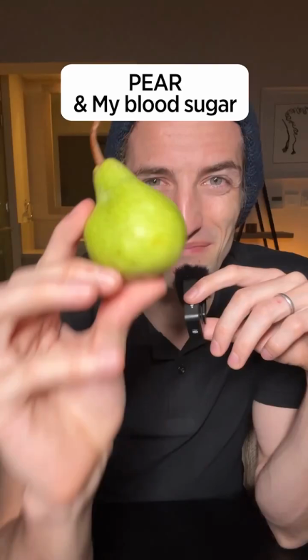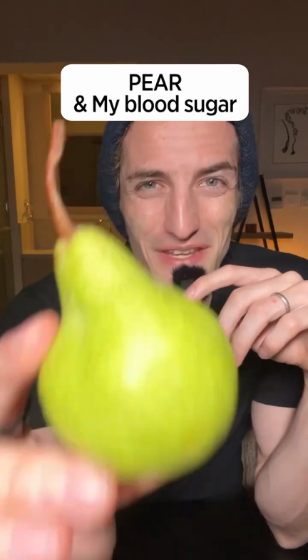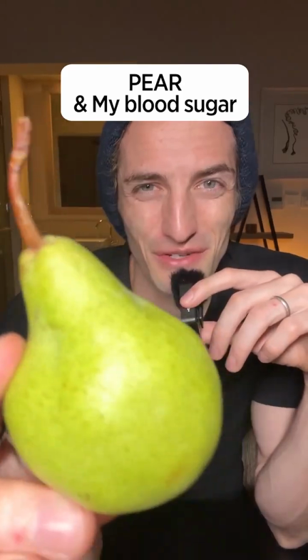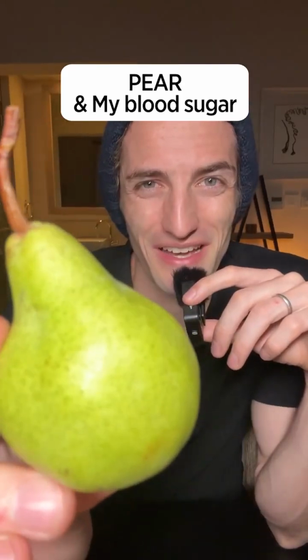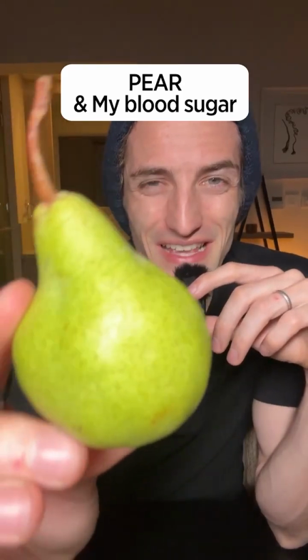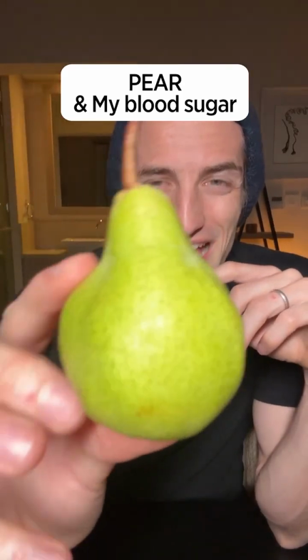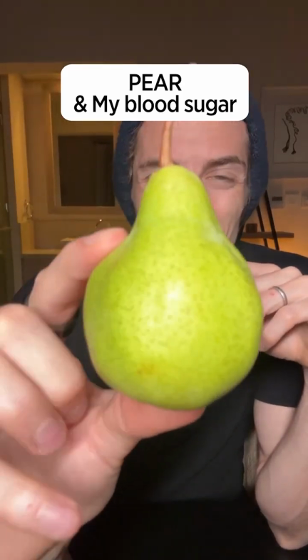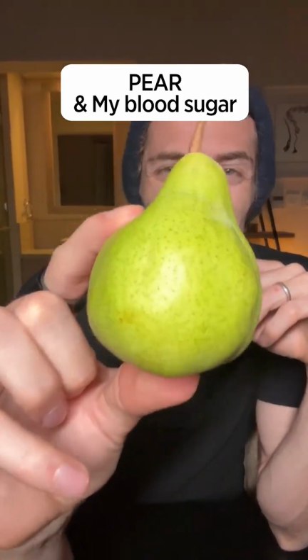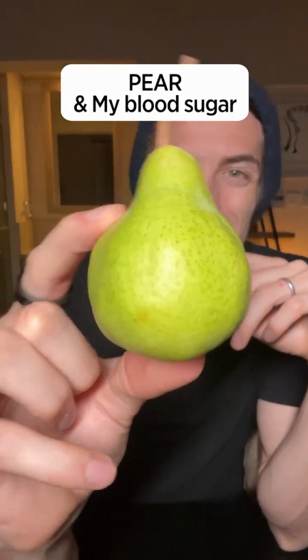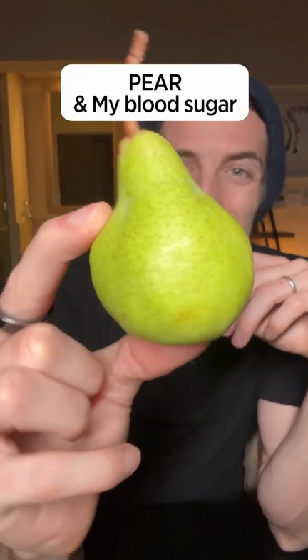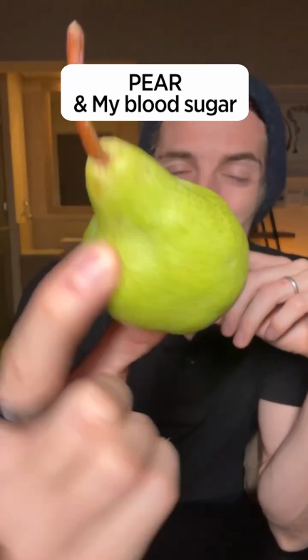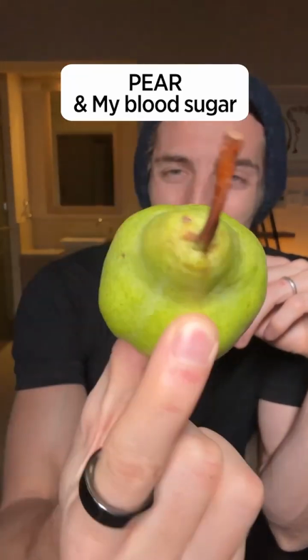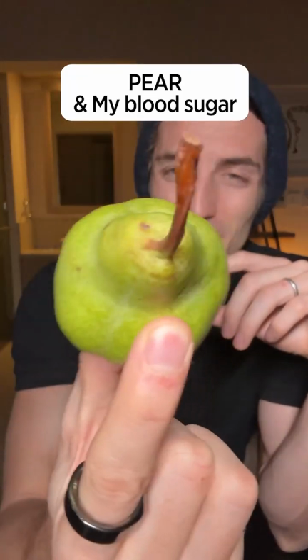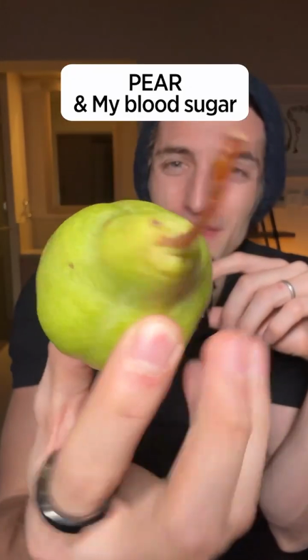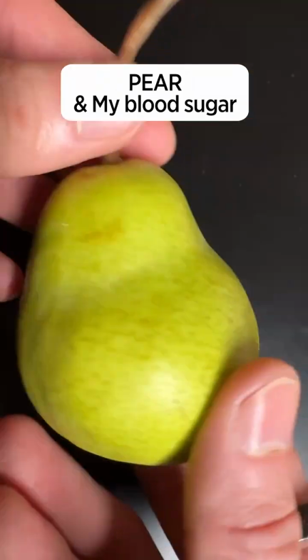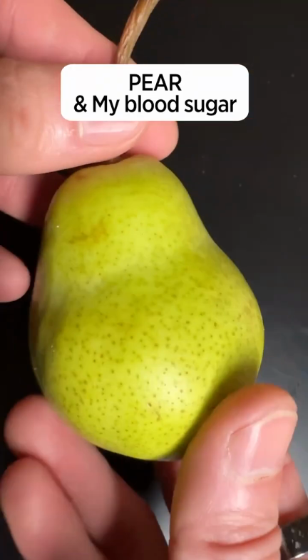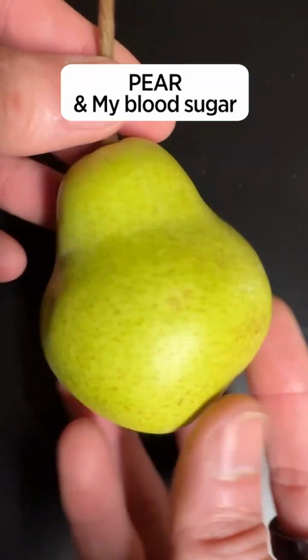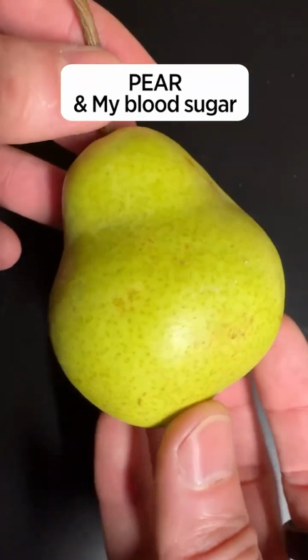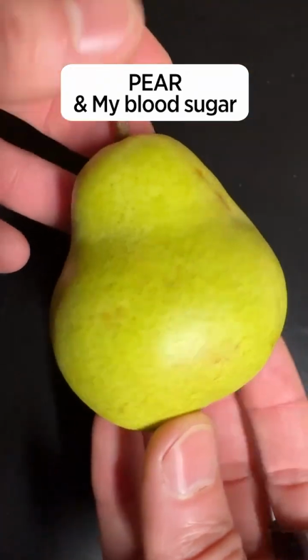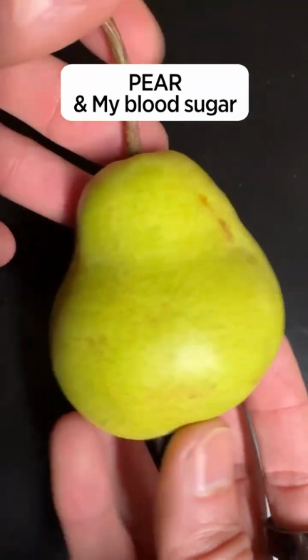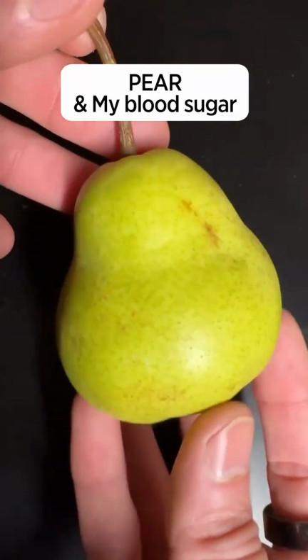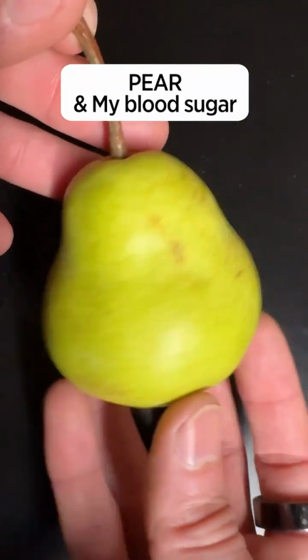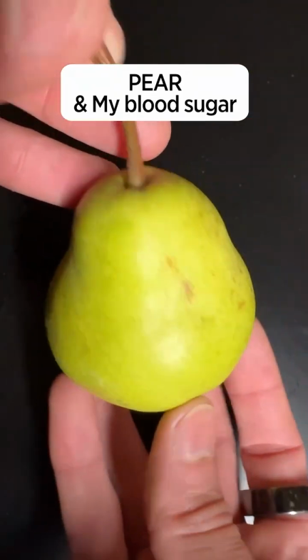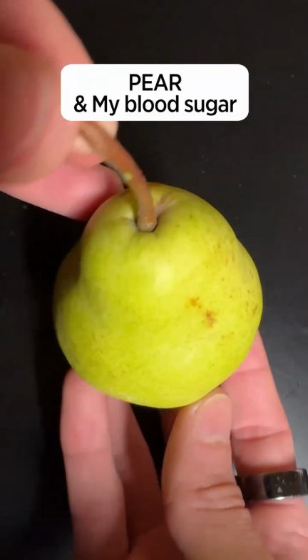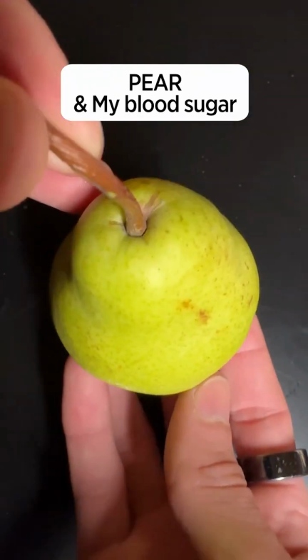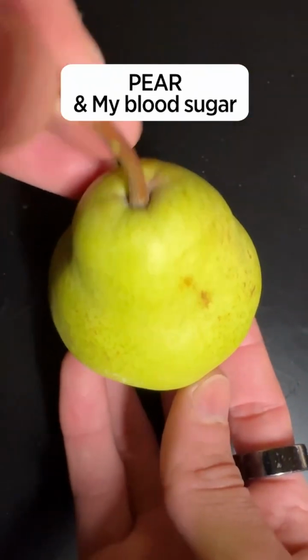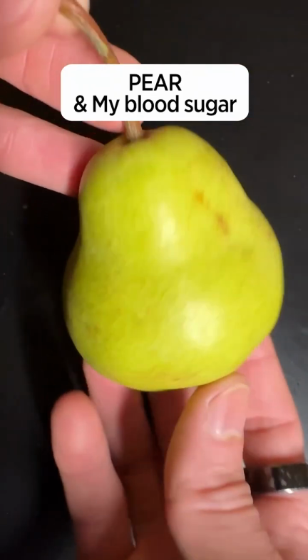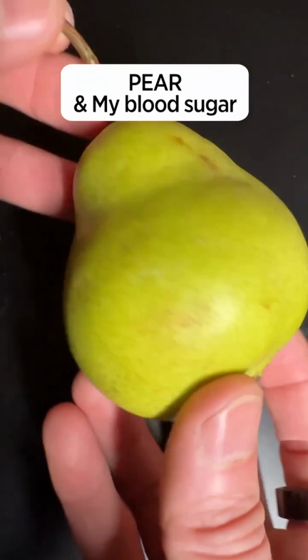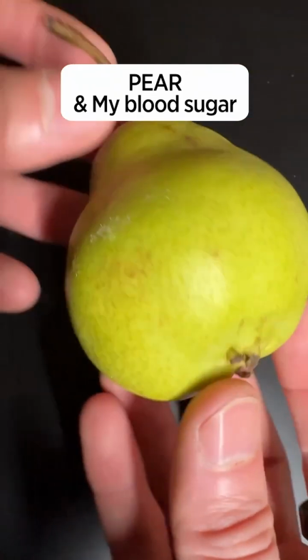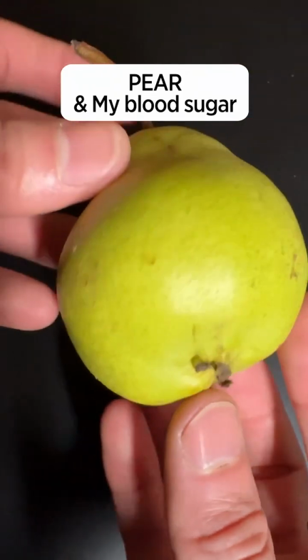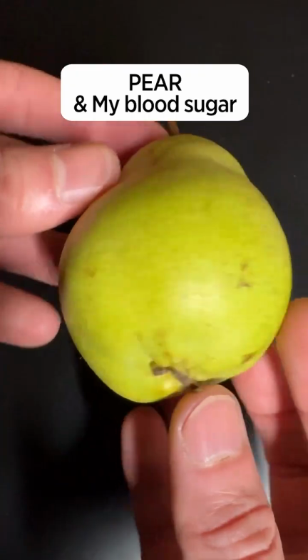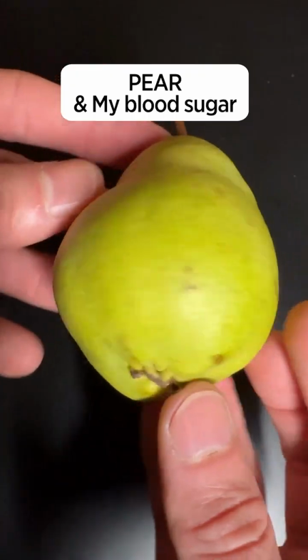Many of you guys asked me to test a pear, so there we go — let's see what this pear will do to my blood sugar.